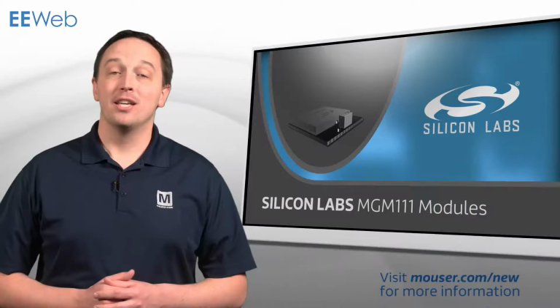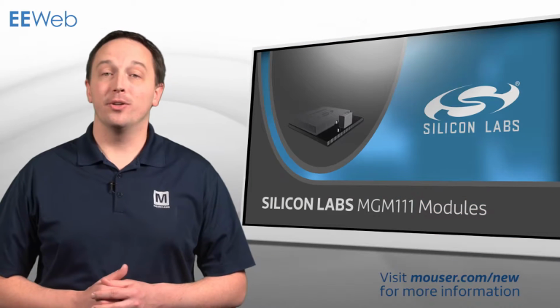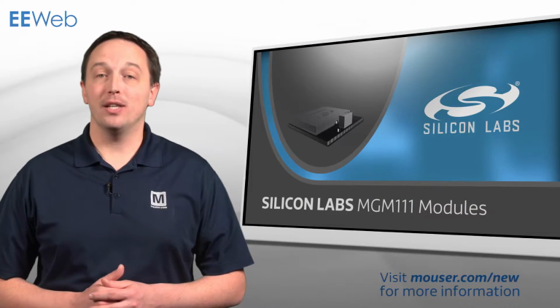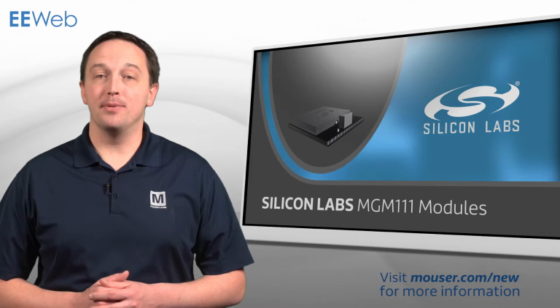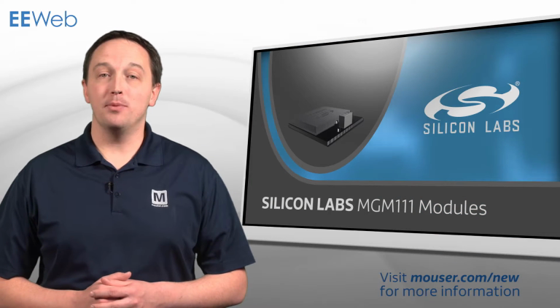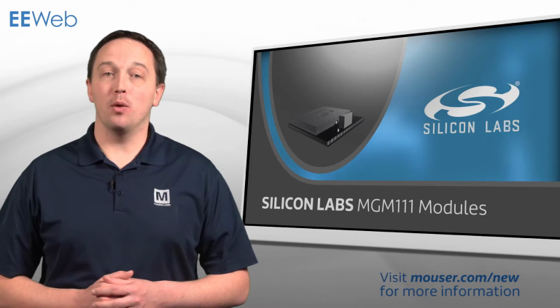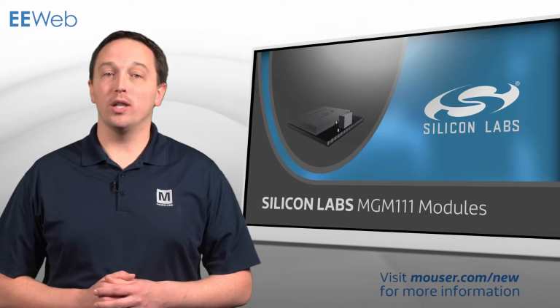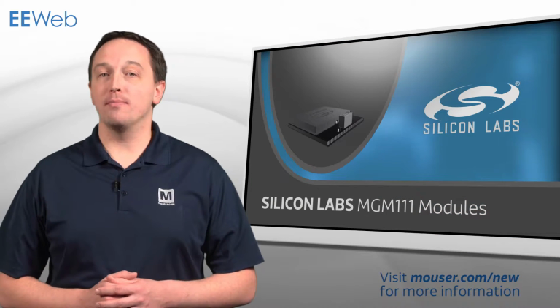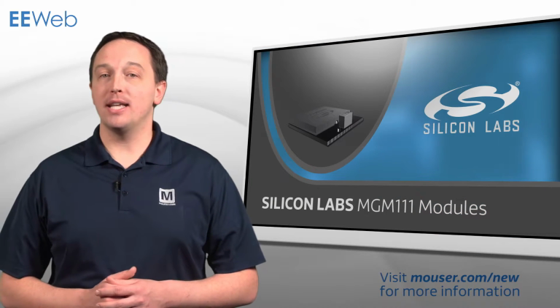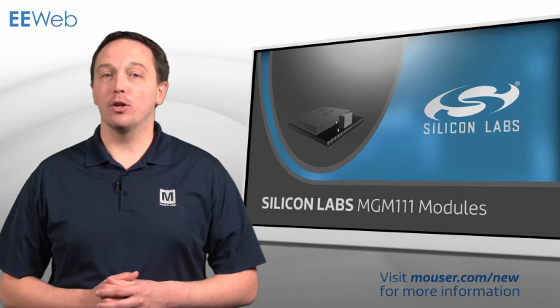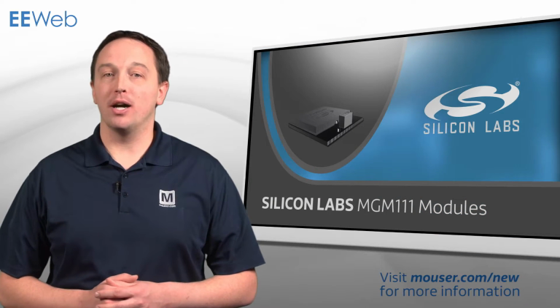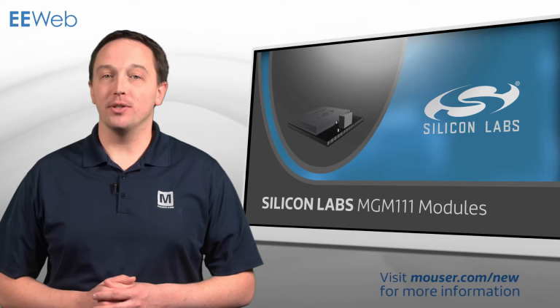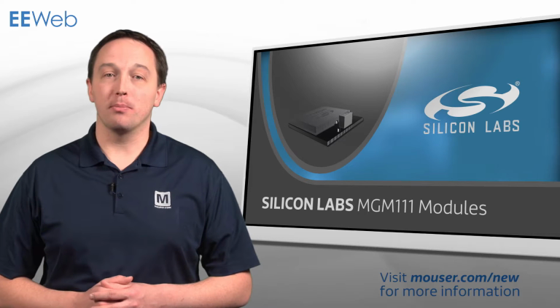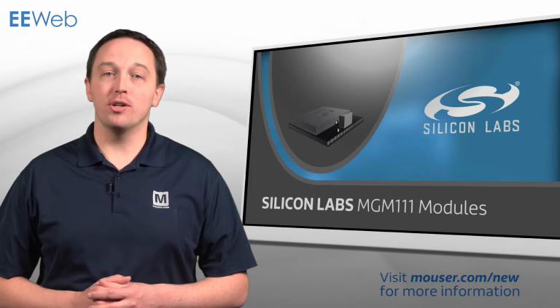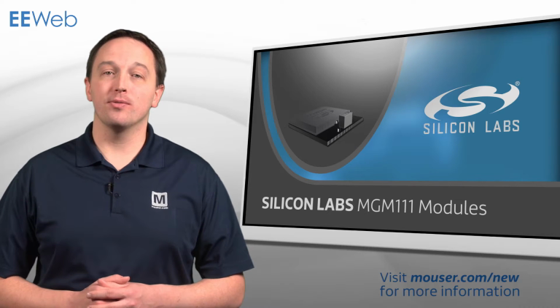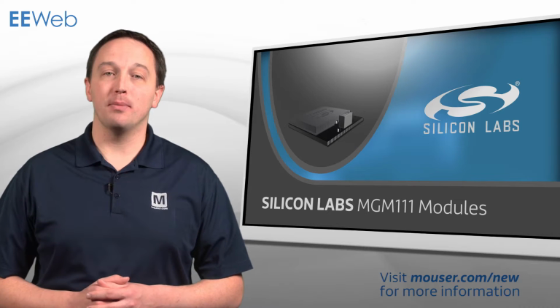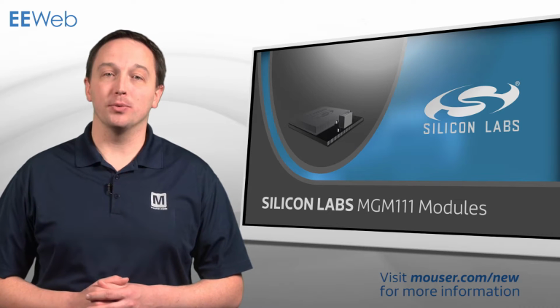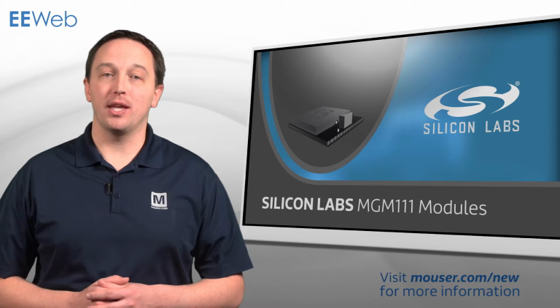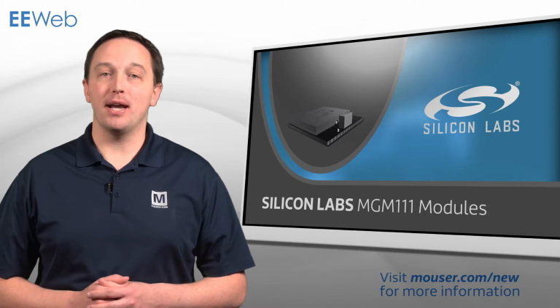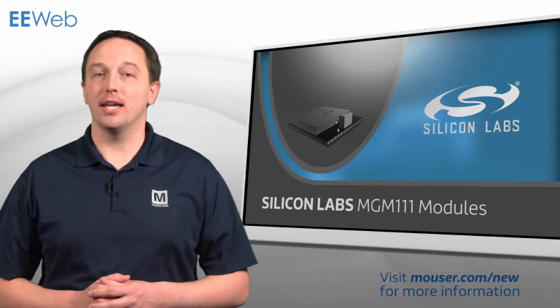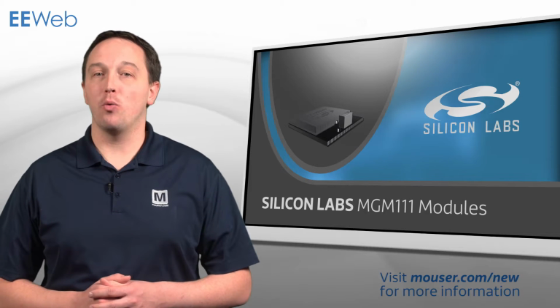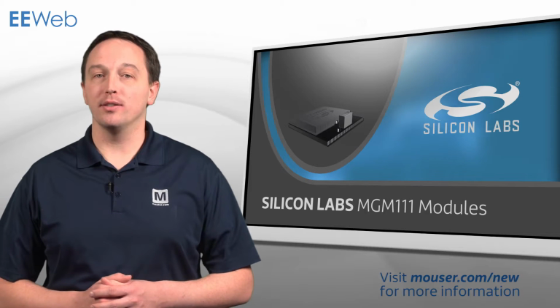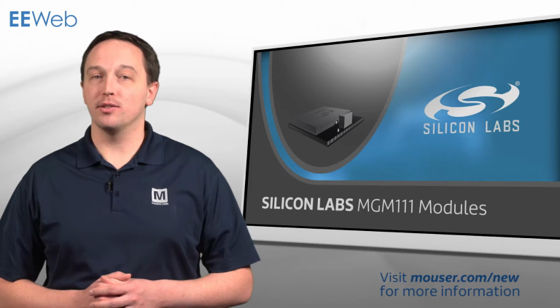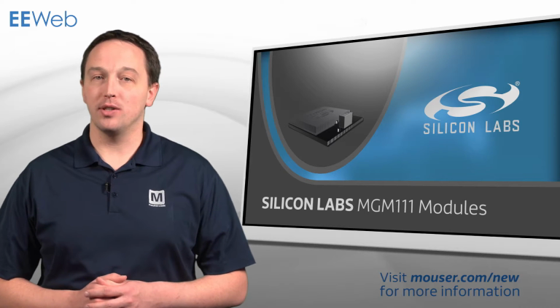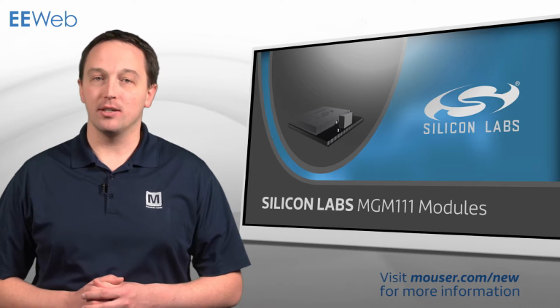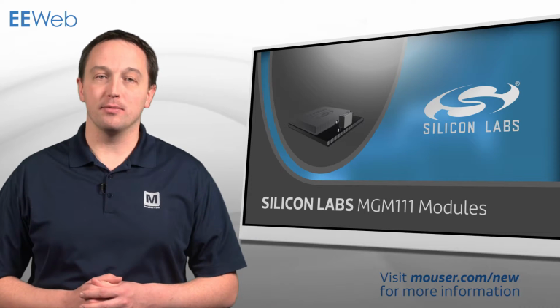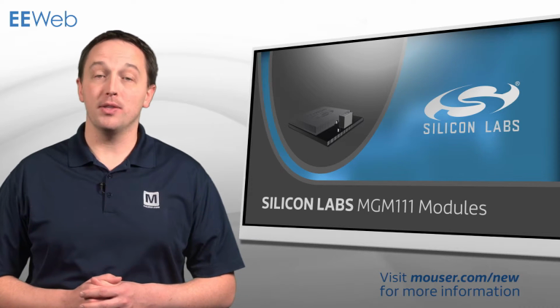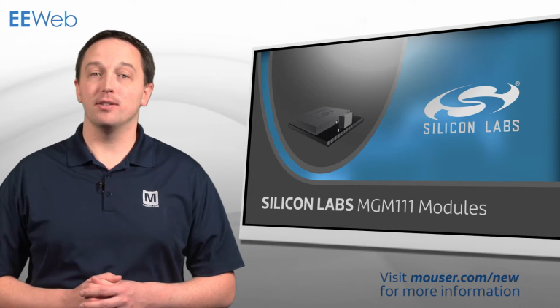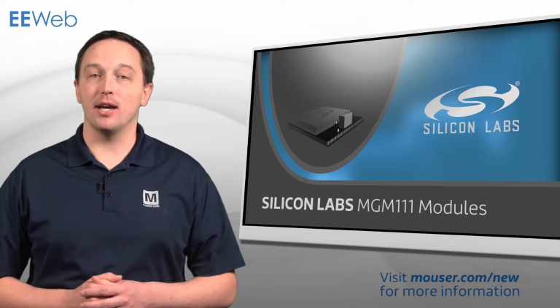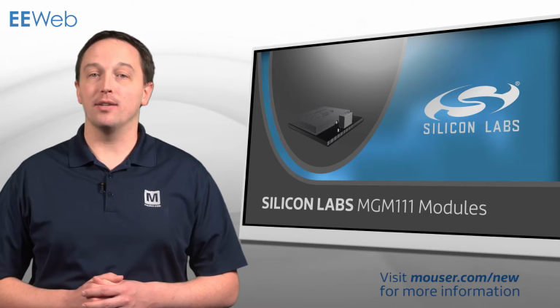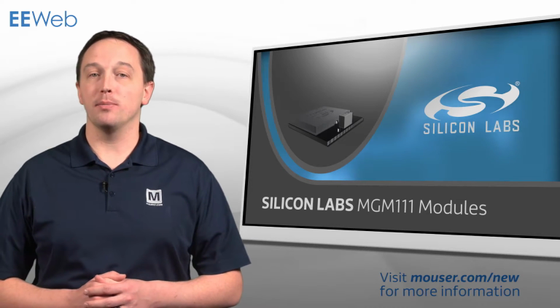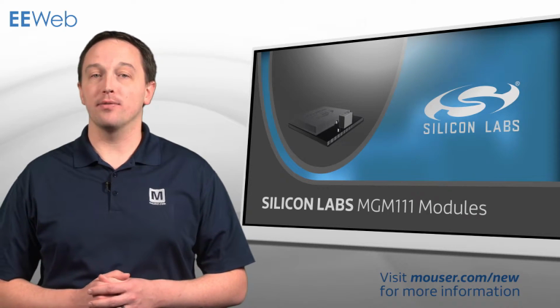Silicon Labs' MGM-111 Mighty Gecko module is a pre-certified module with a Mighty Gecko wireless SoC that saves months of design and development effort.